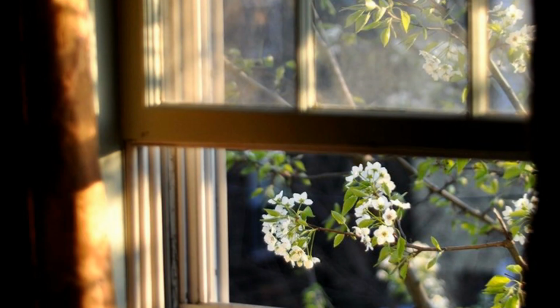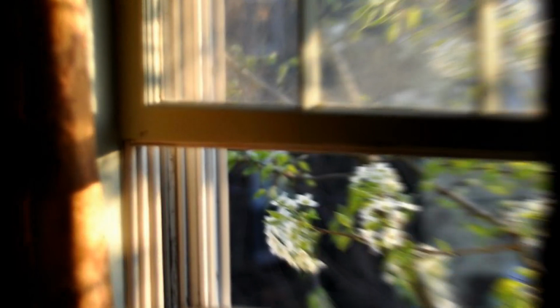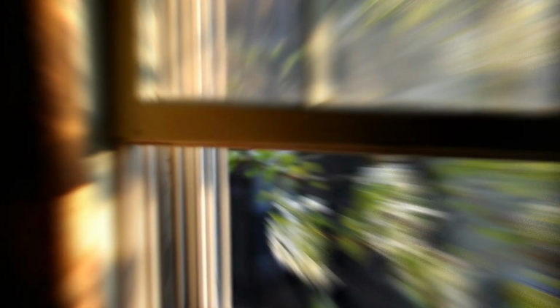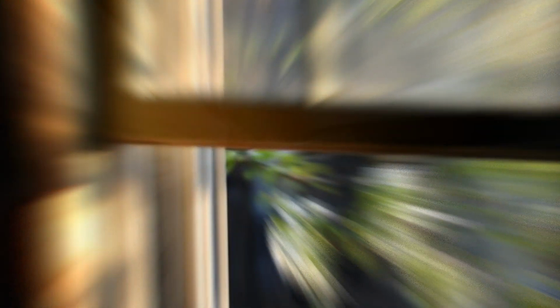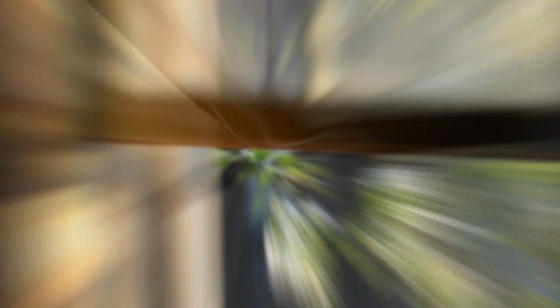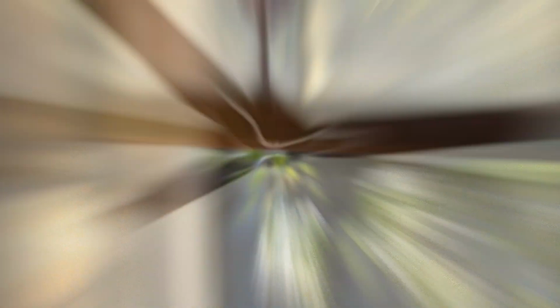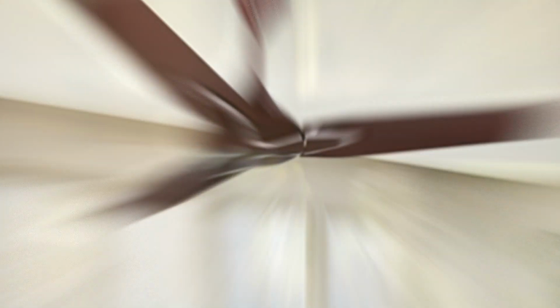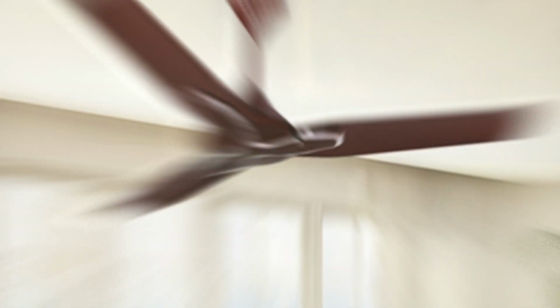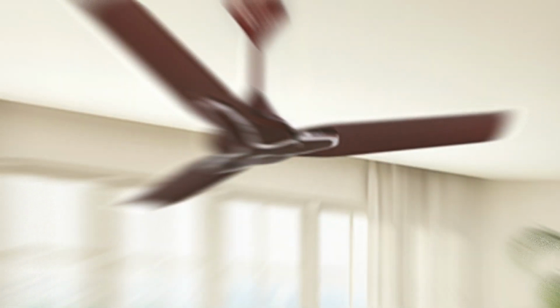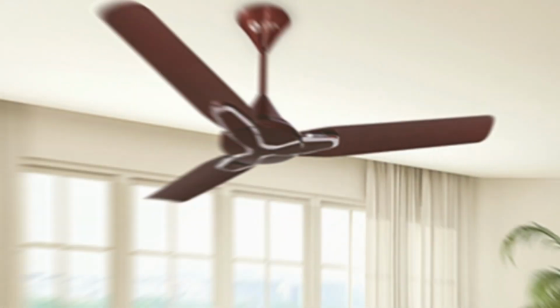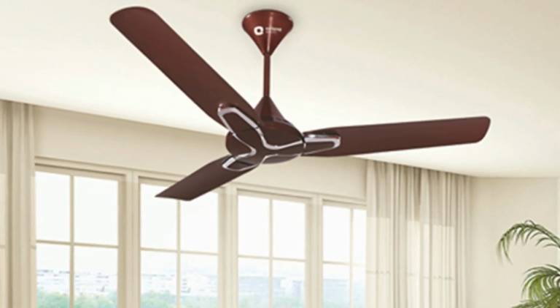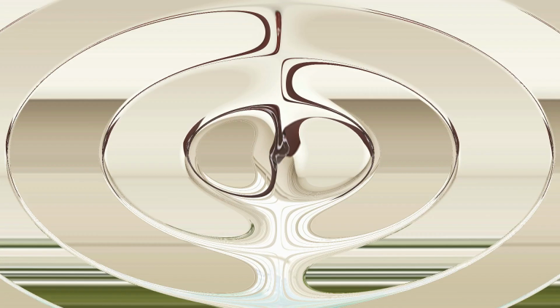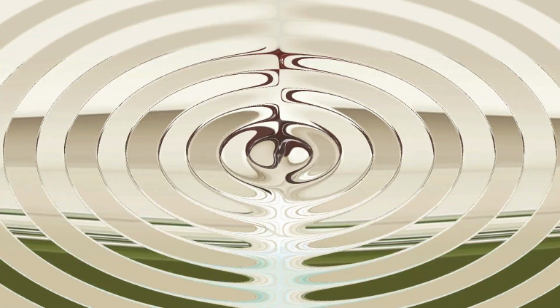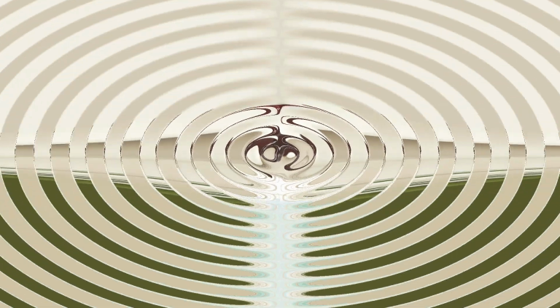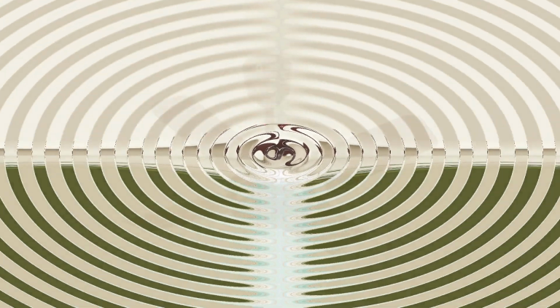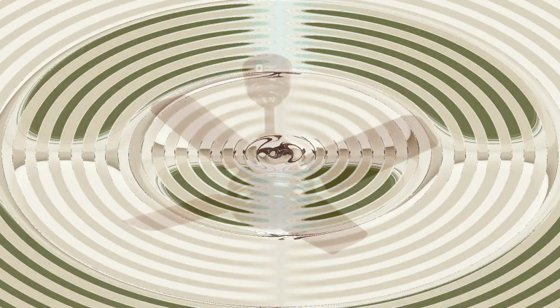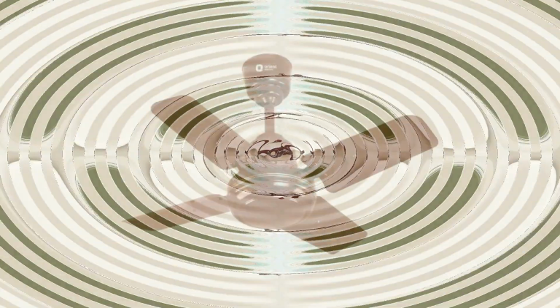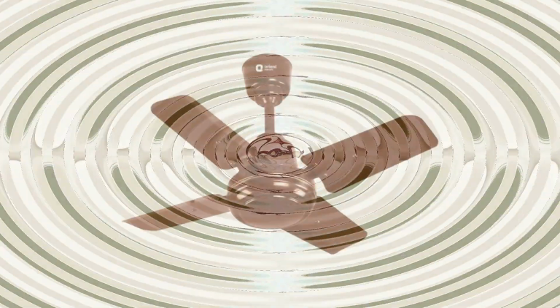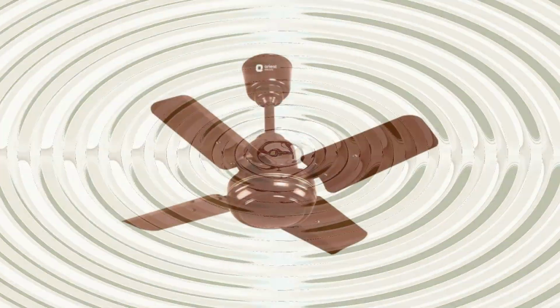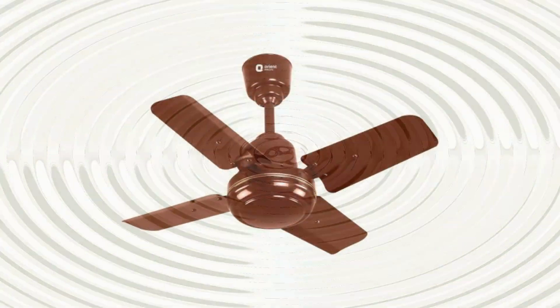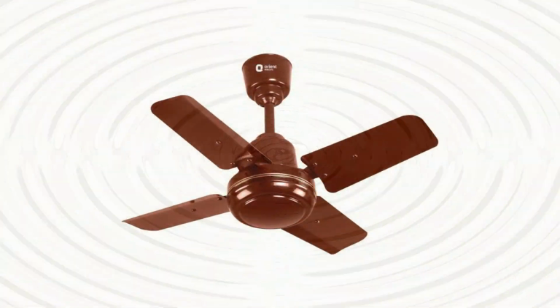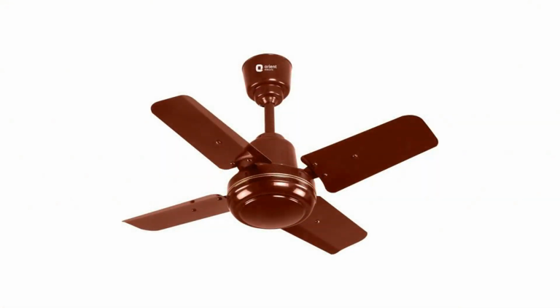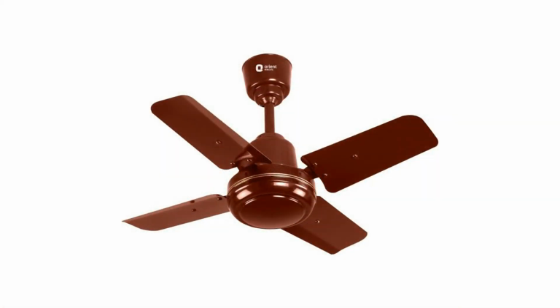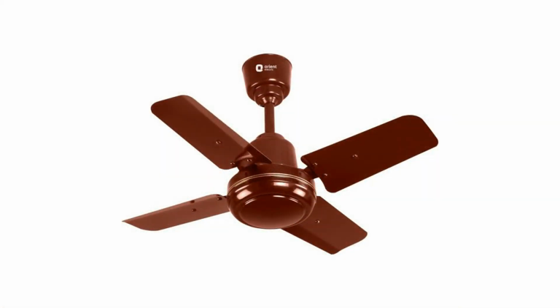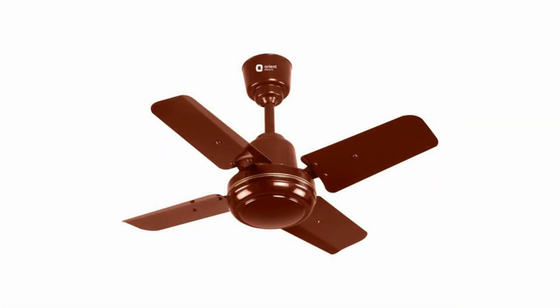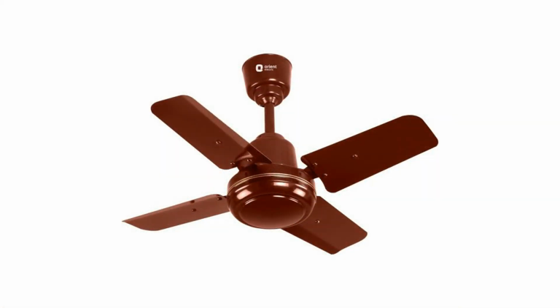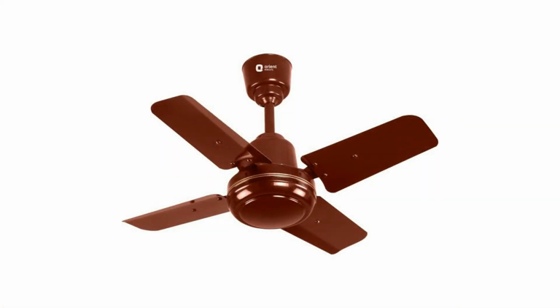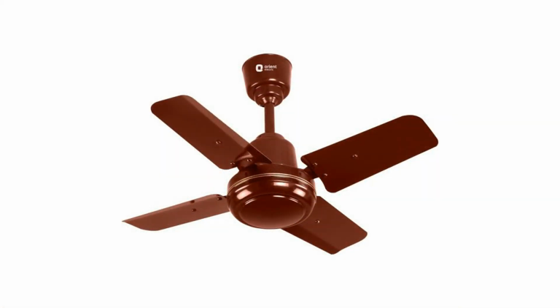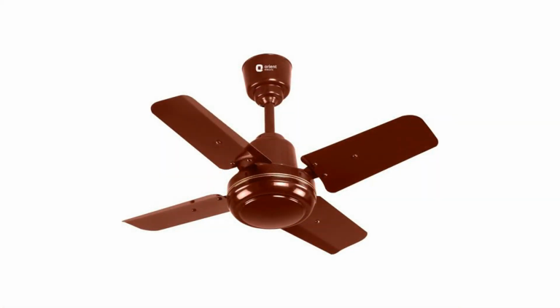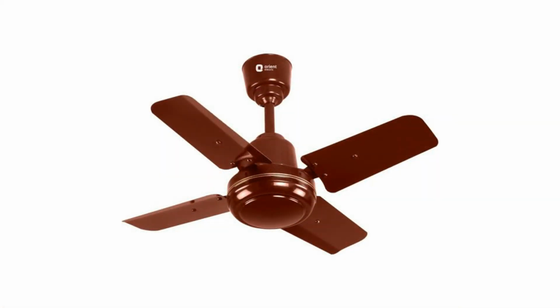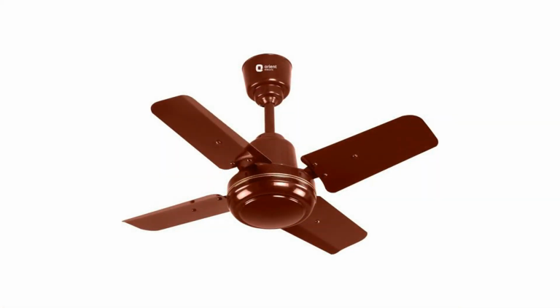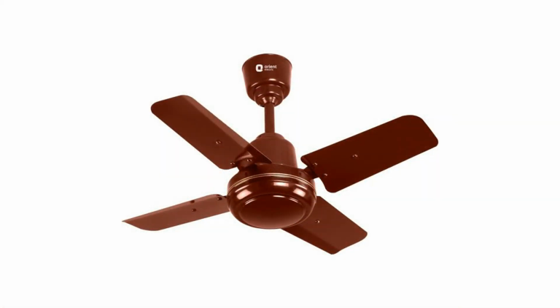Next is ceiling fan. A ceiling fan is one of the ways to circulate air in the room at maximum level.